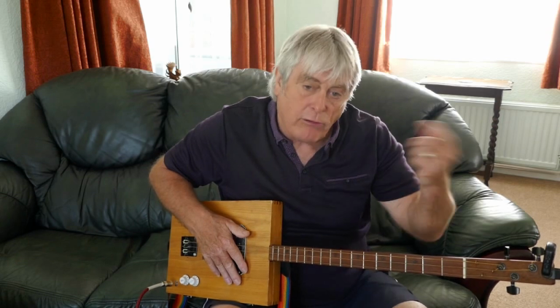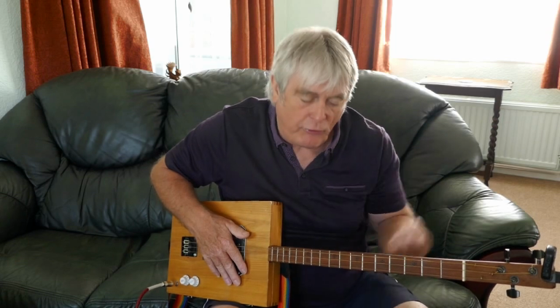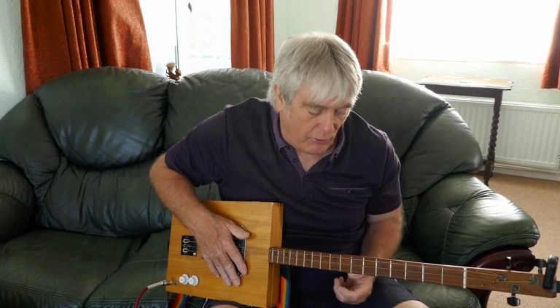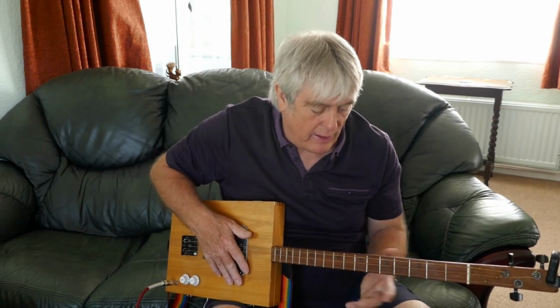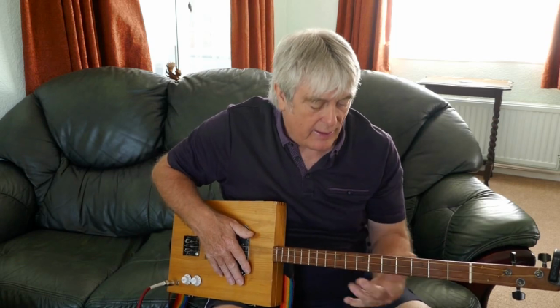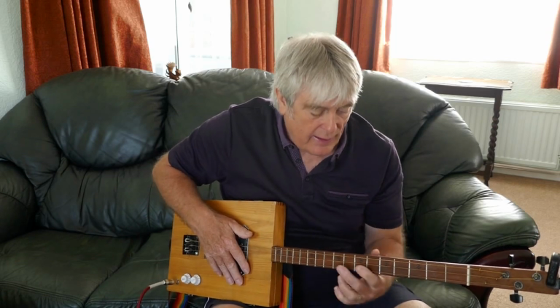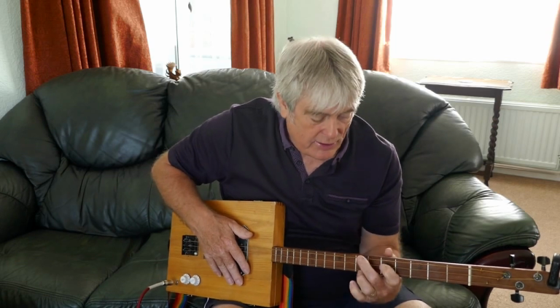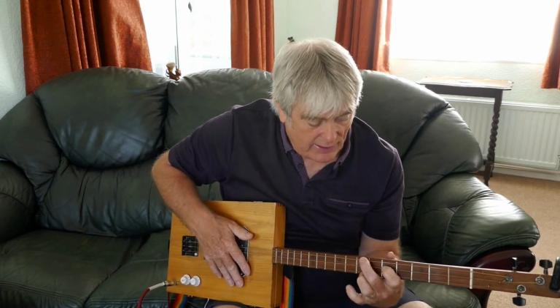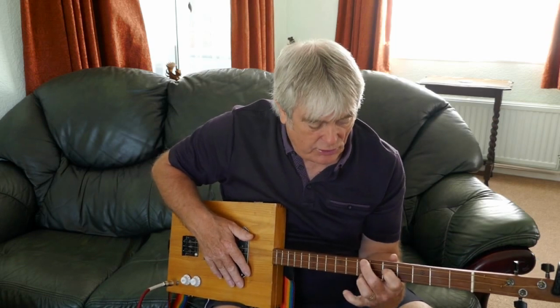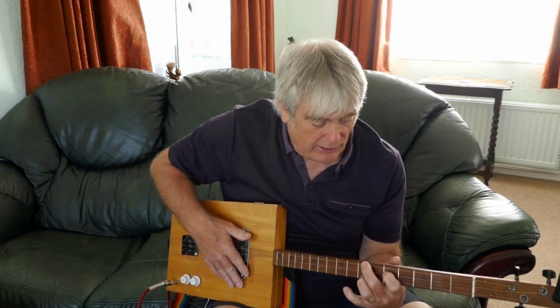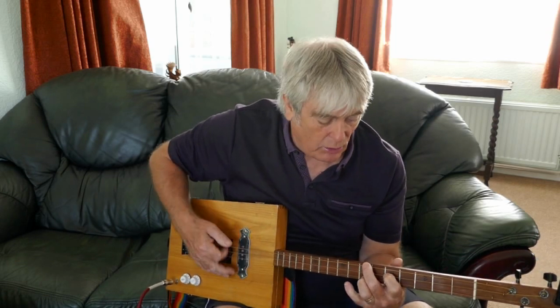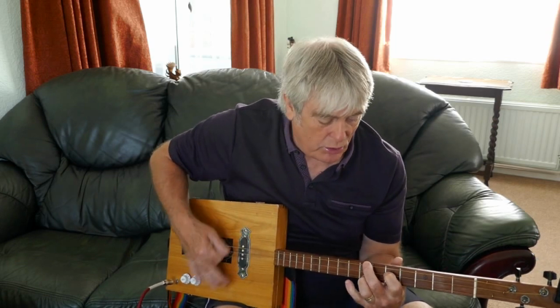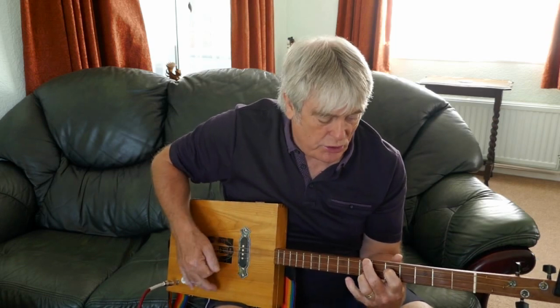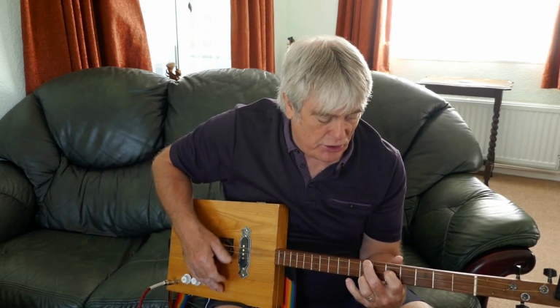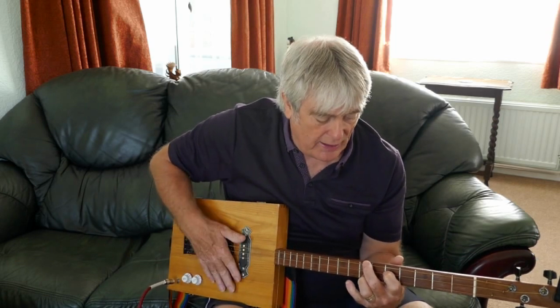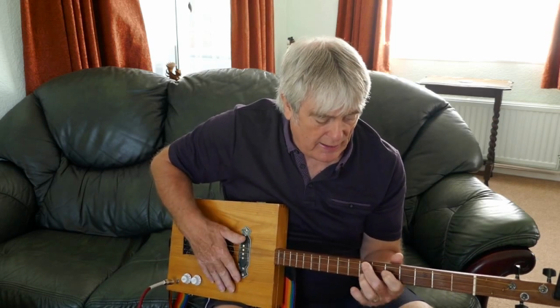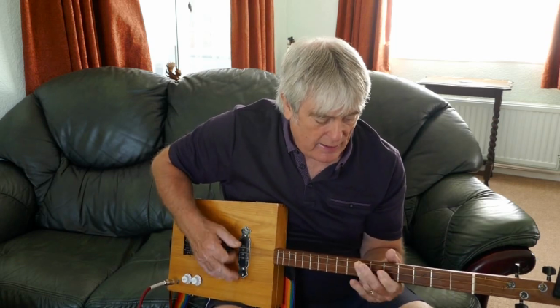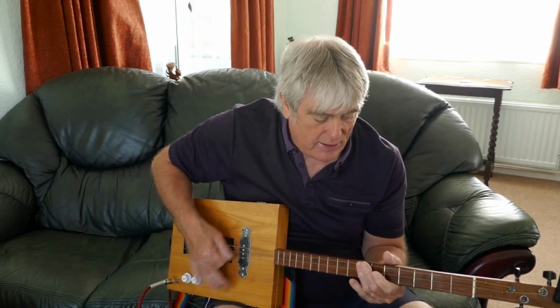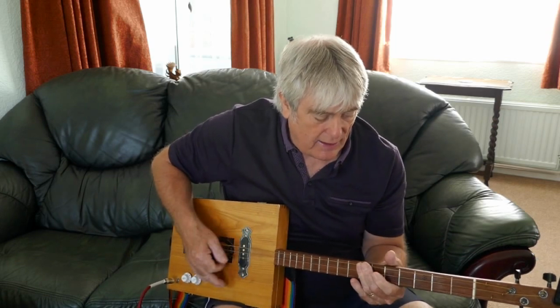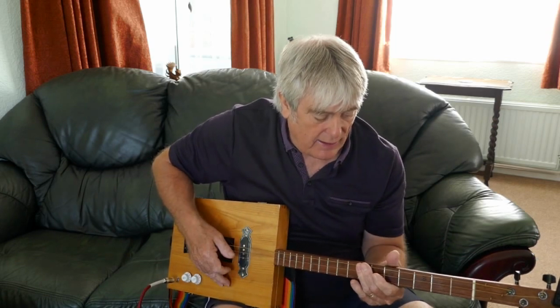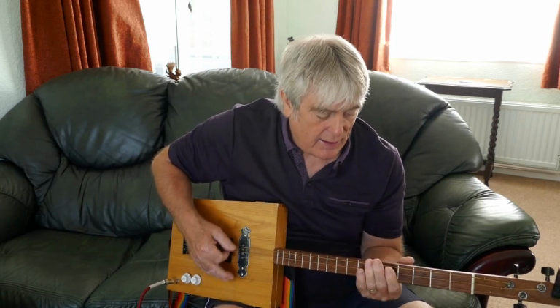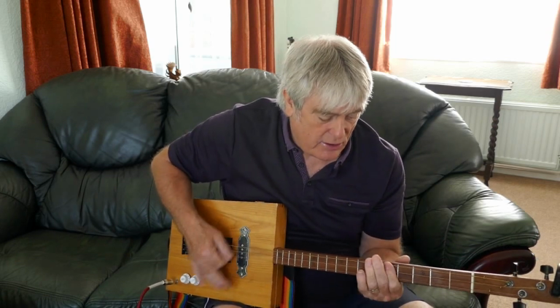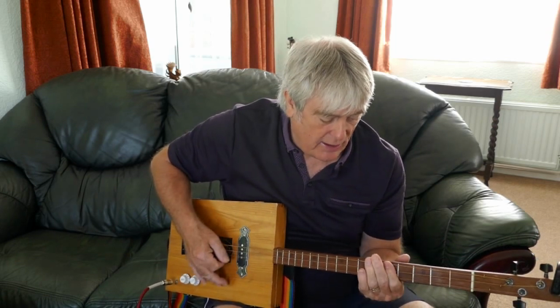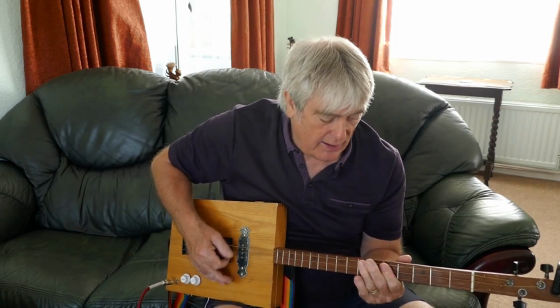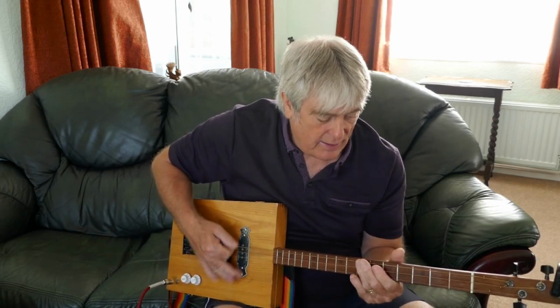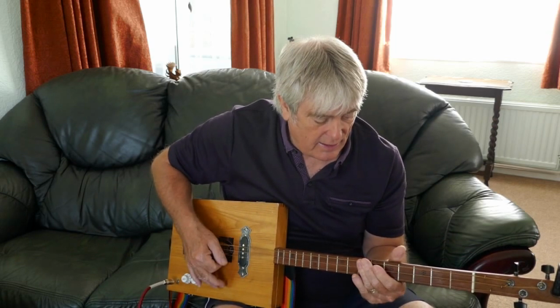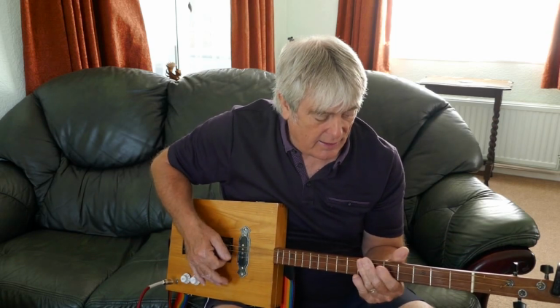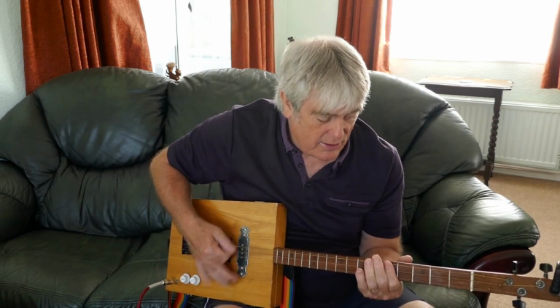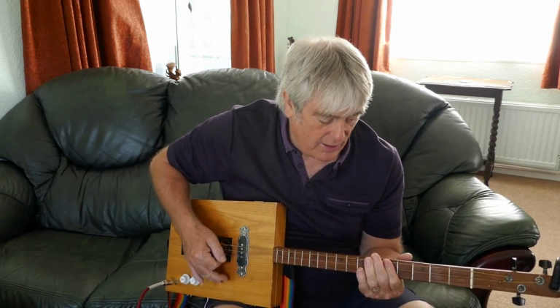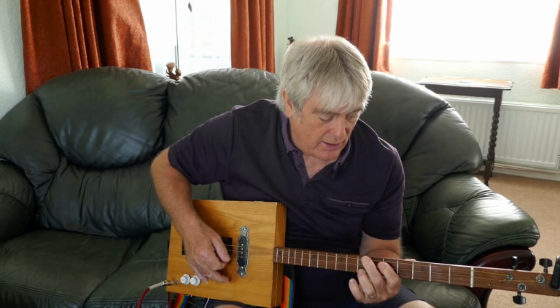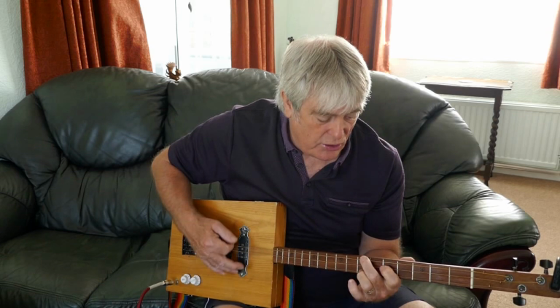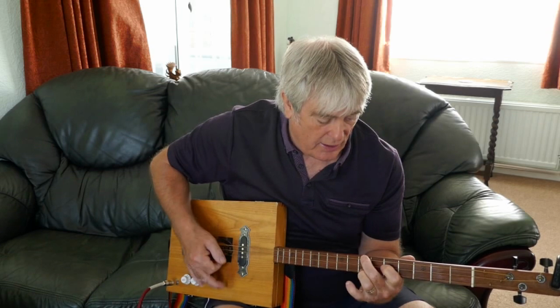I'll run through it - it's three chords: G, D, C, D, C, G.